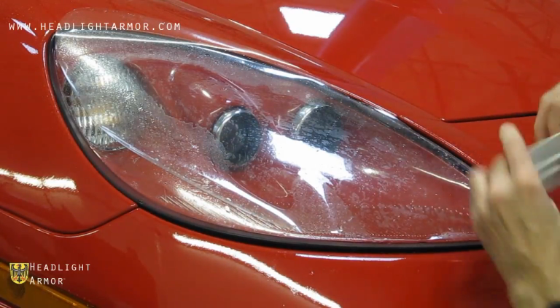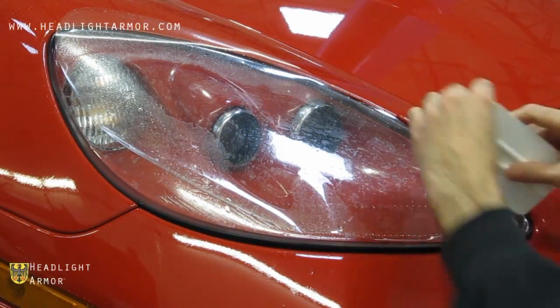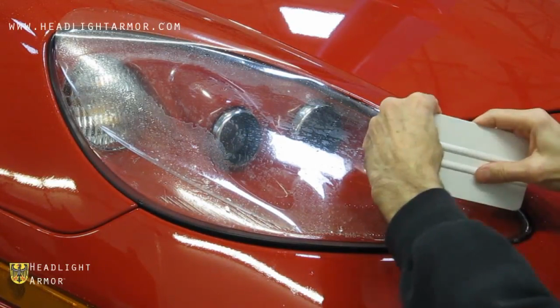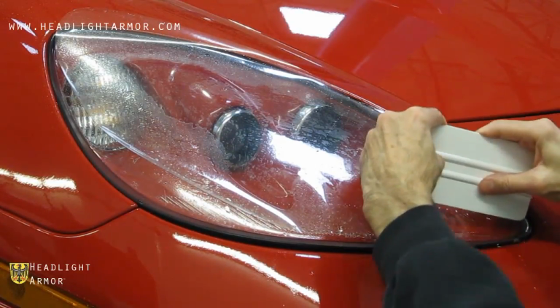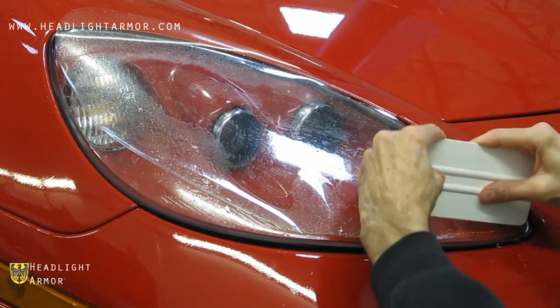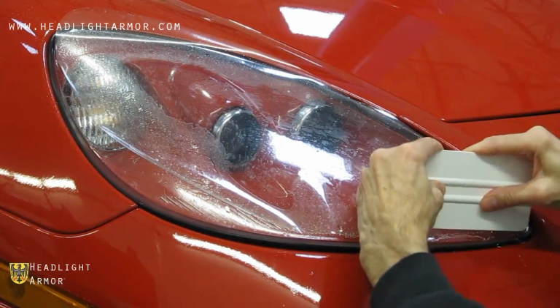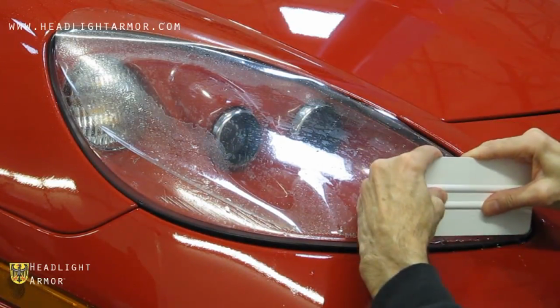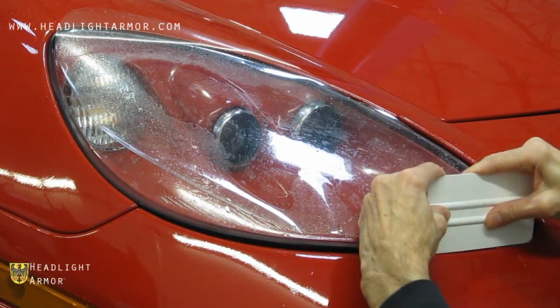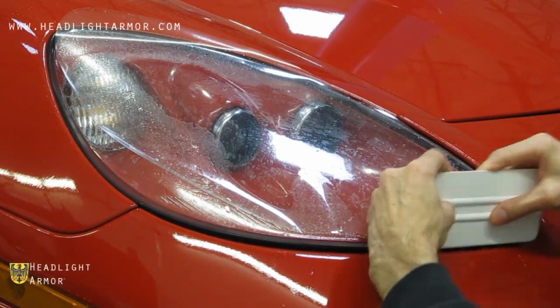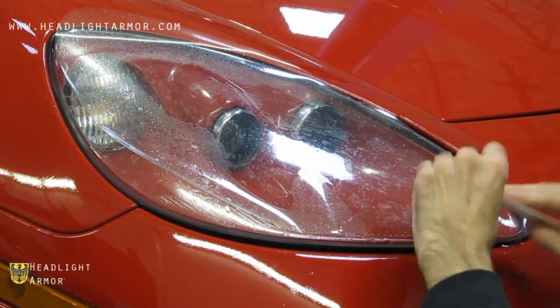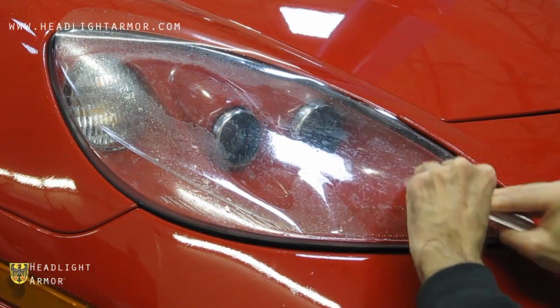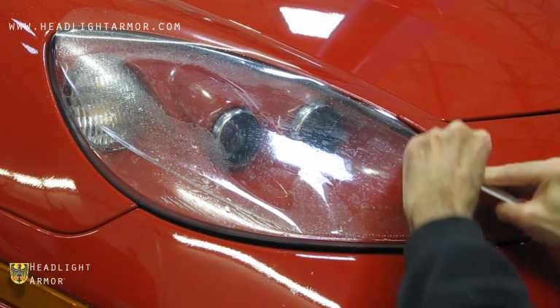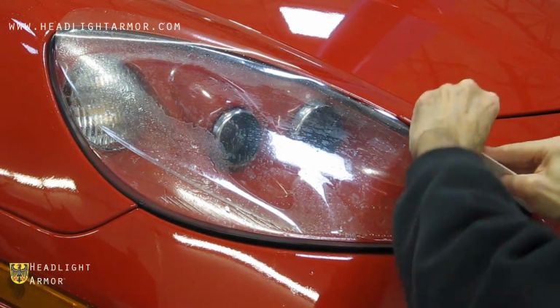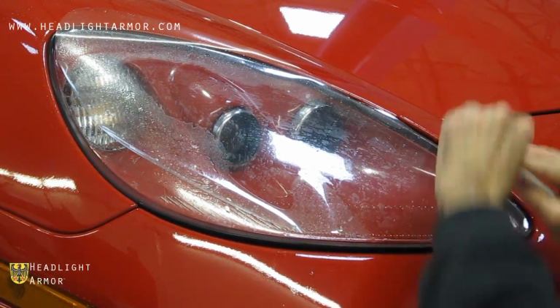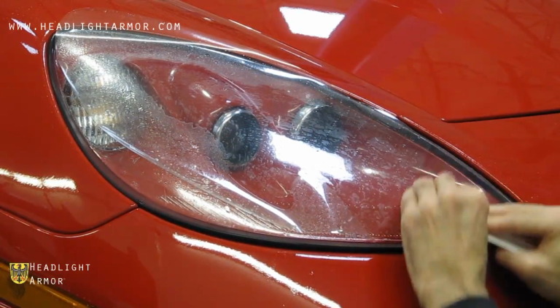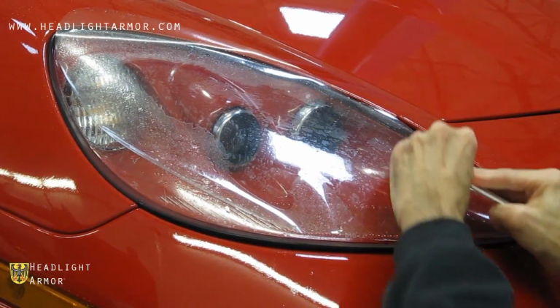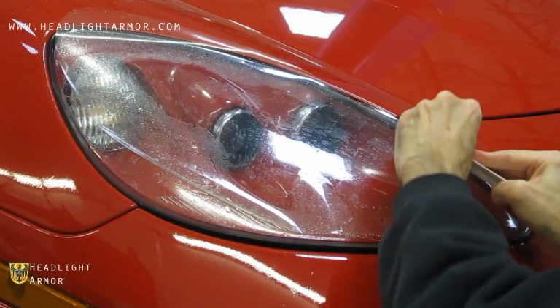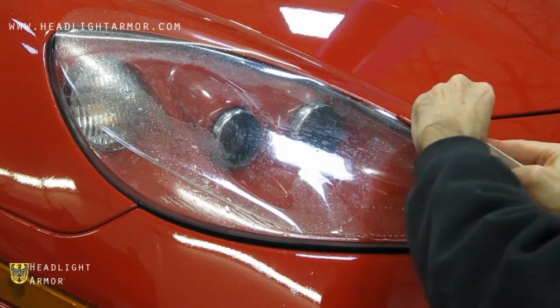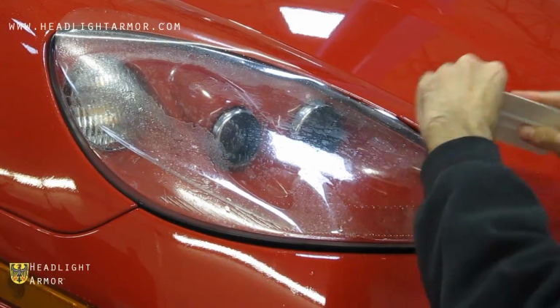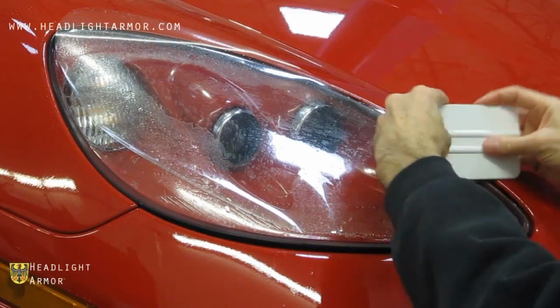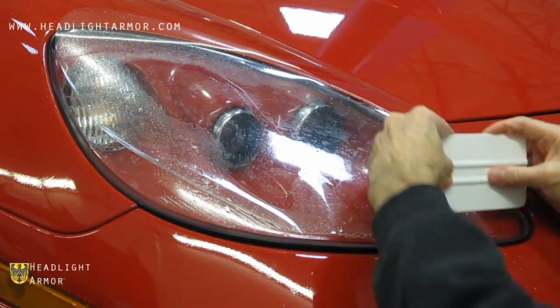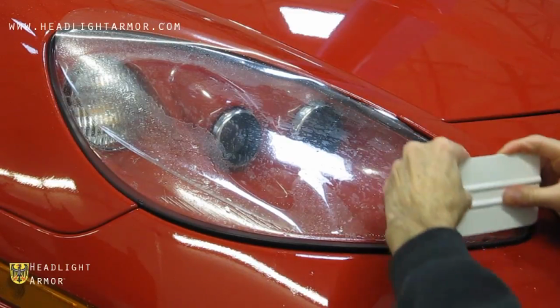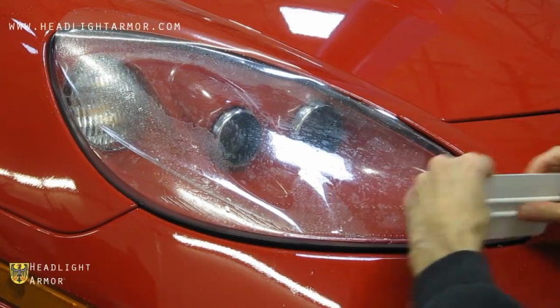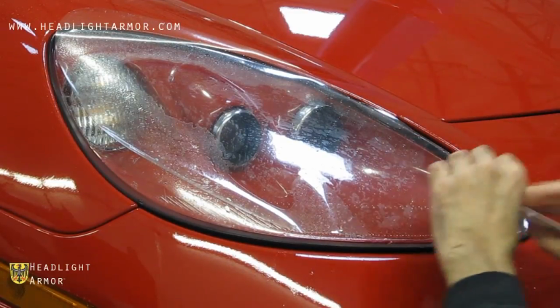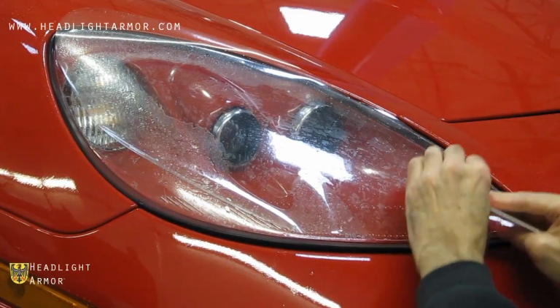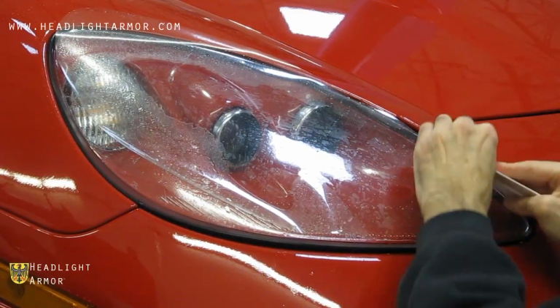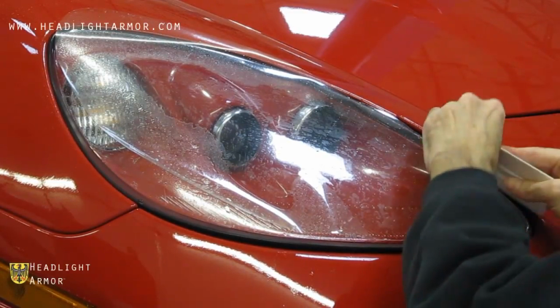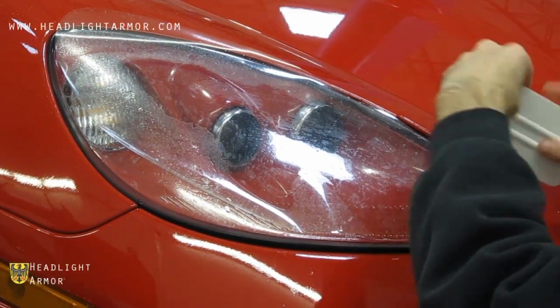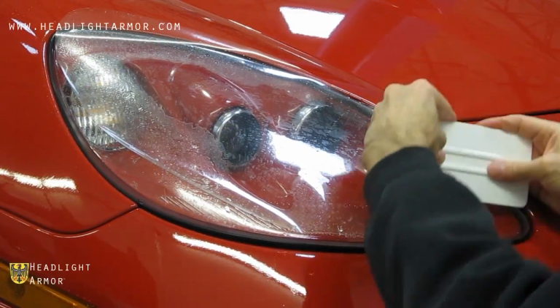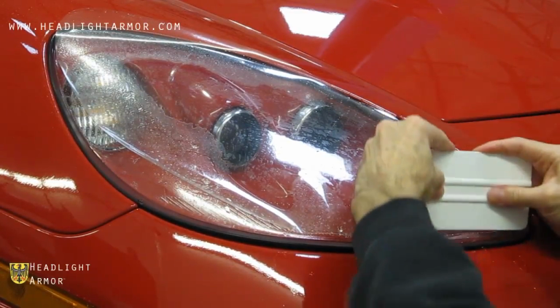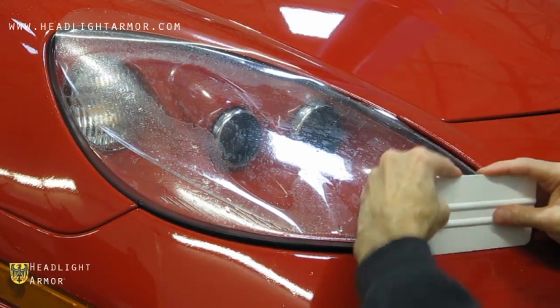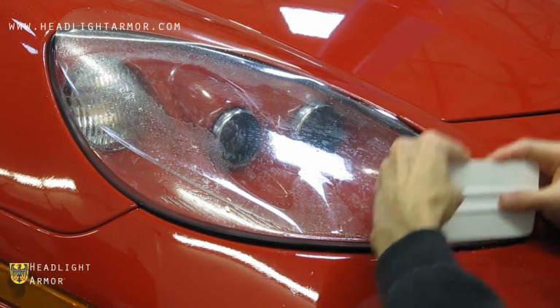Once the inner corner is aligned, go ahead and squeegee down the first four or five inches of the inner corner.